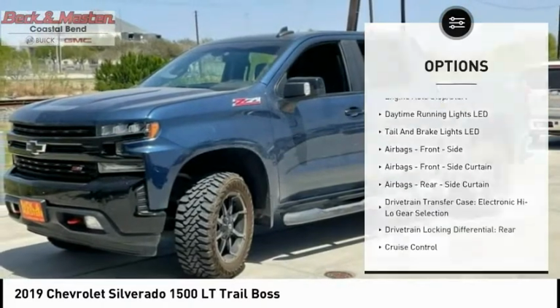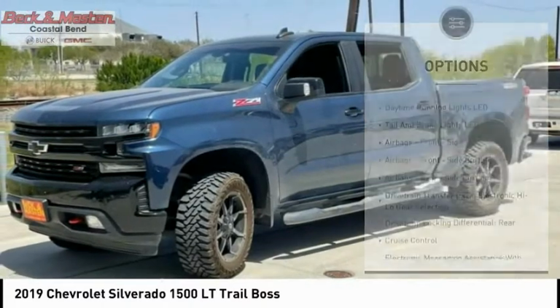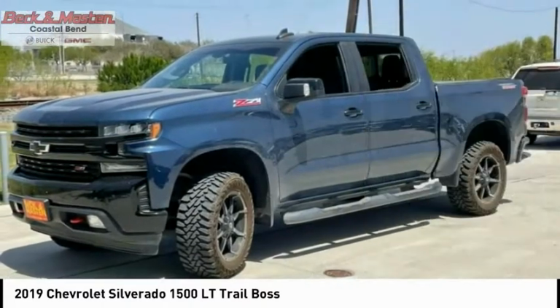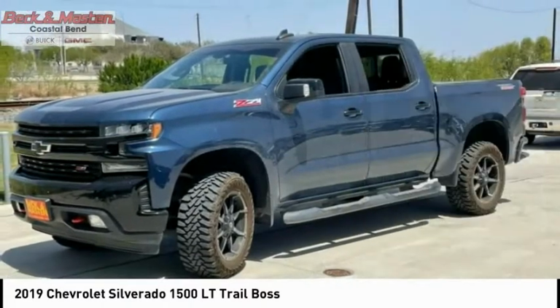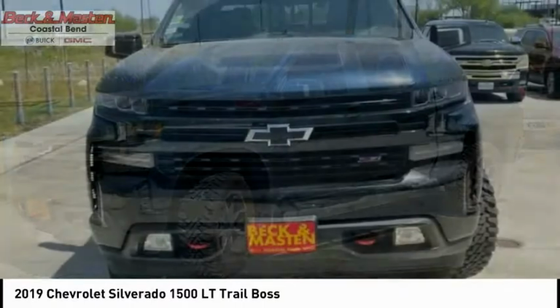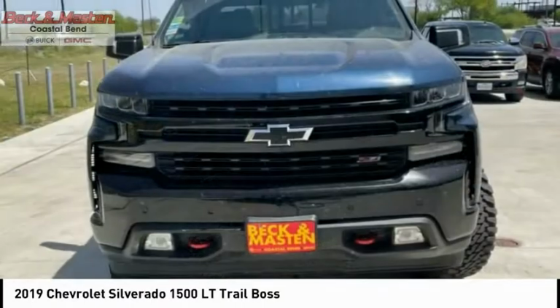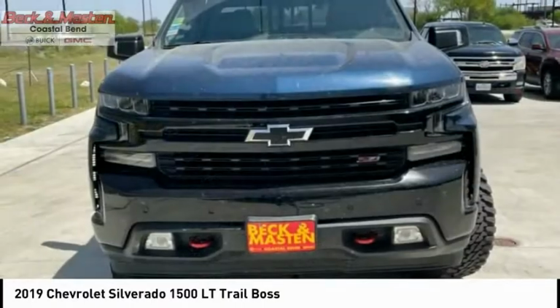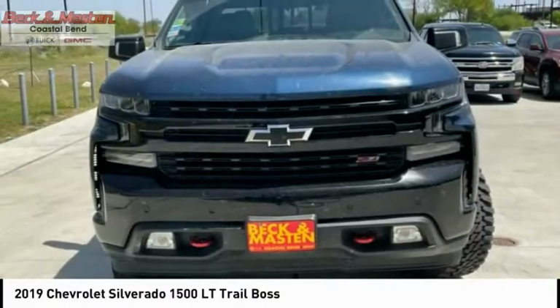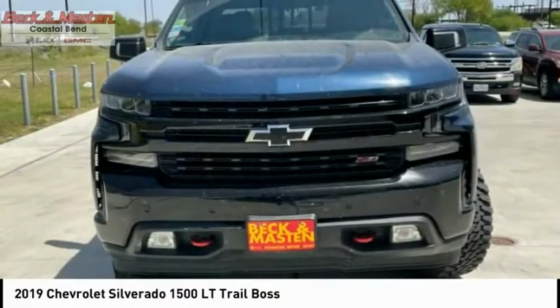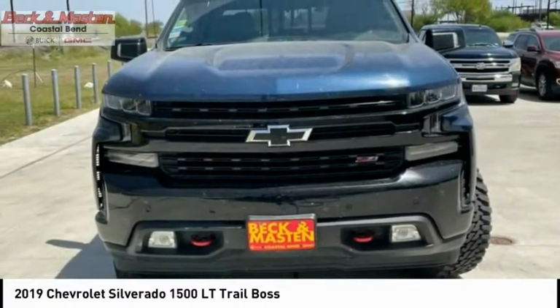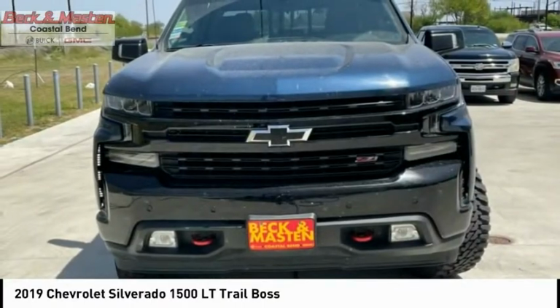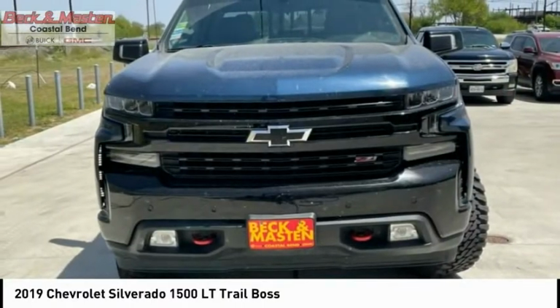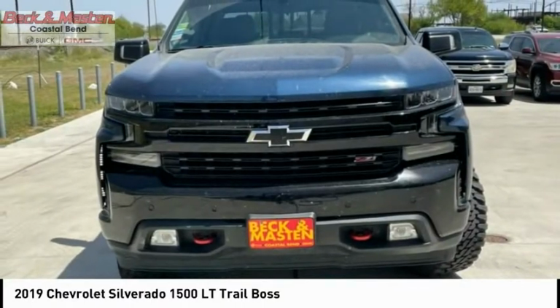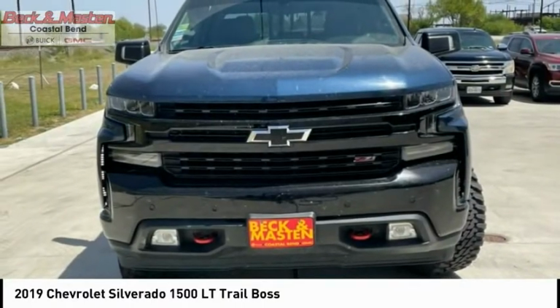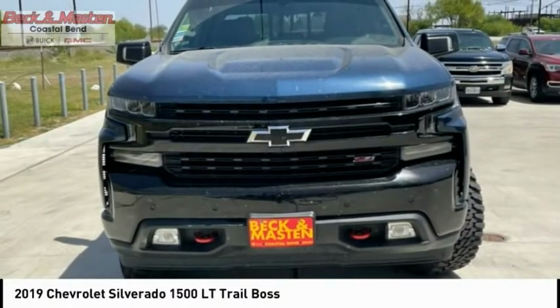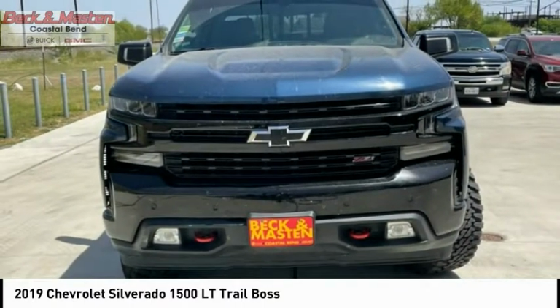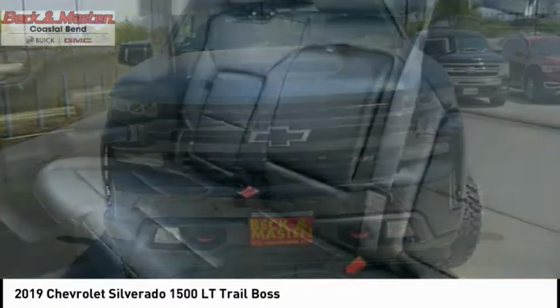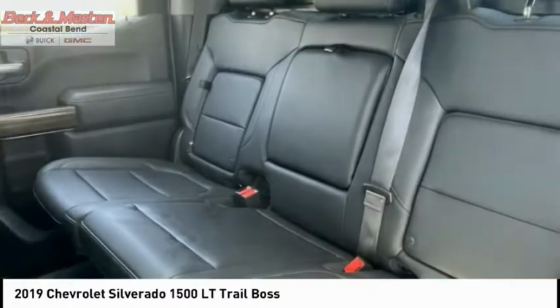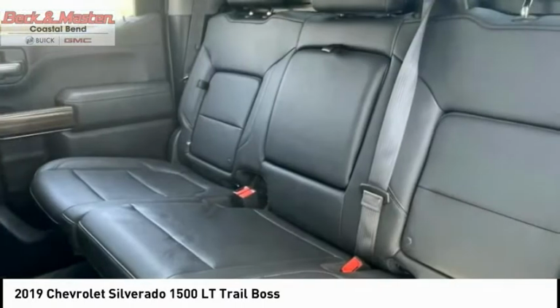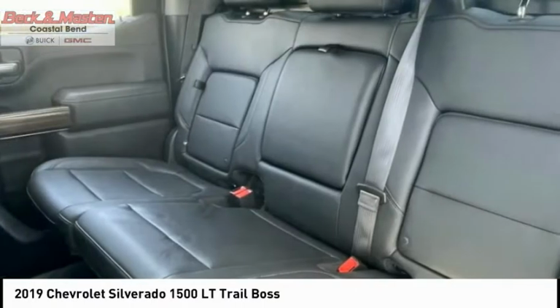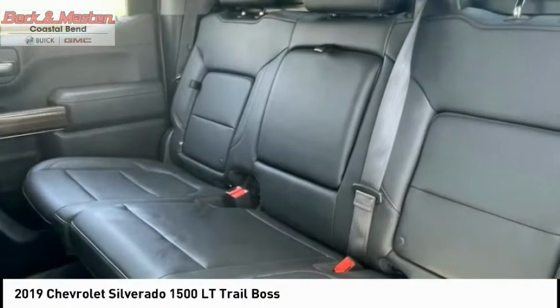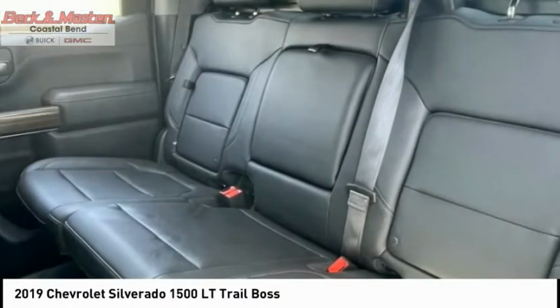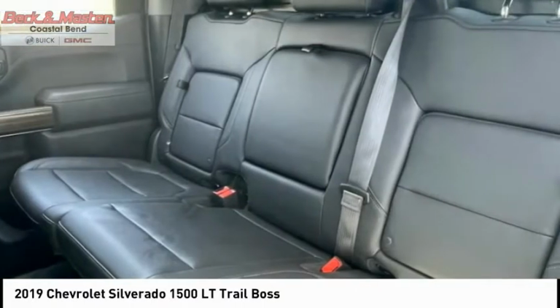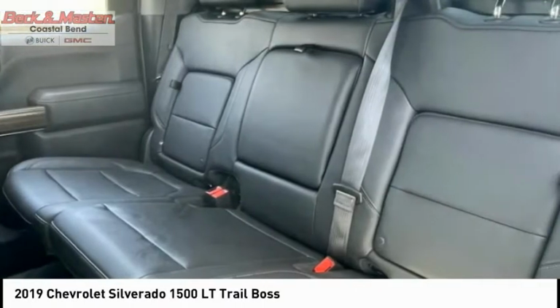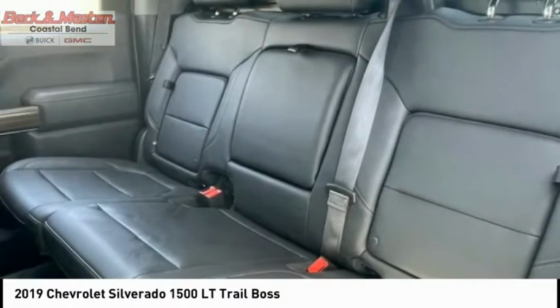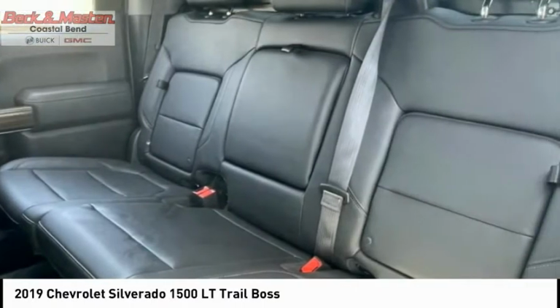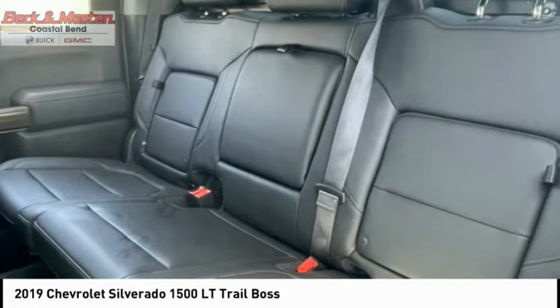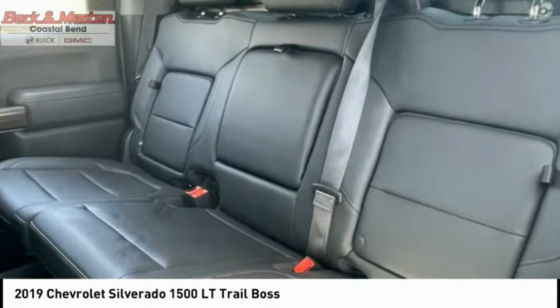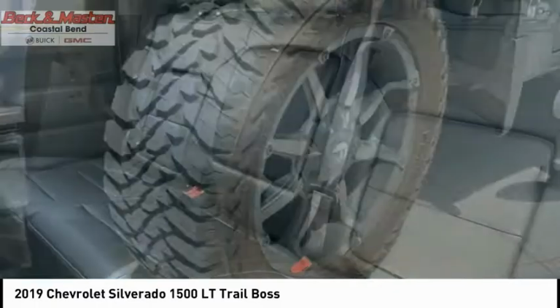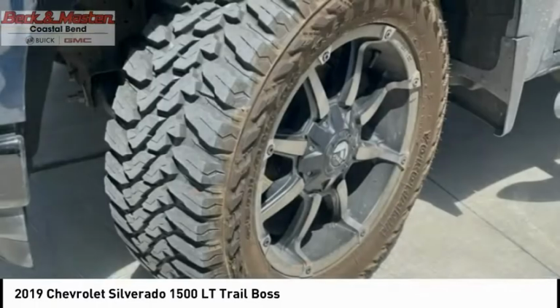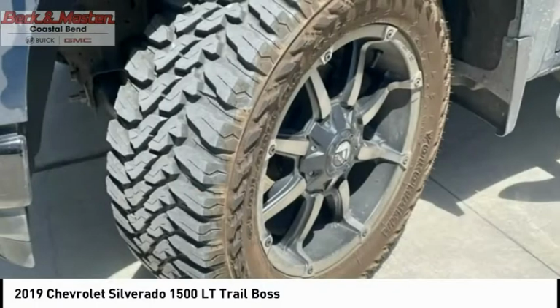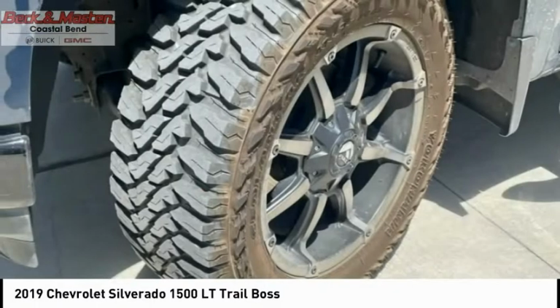Traction control, stability control, front suspension type strut, roll stability control, auxiliary transmission fluid cooler.